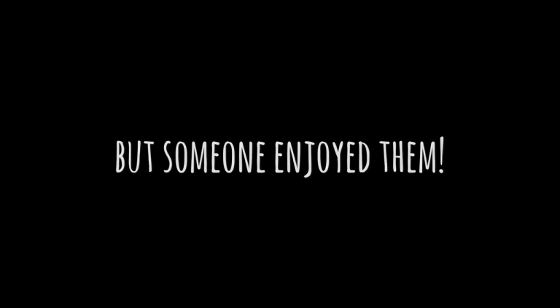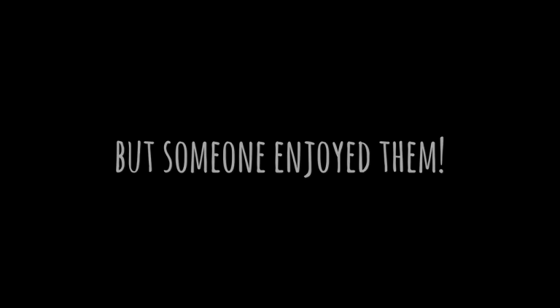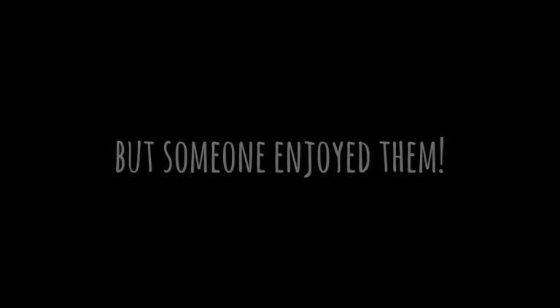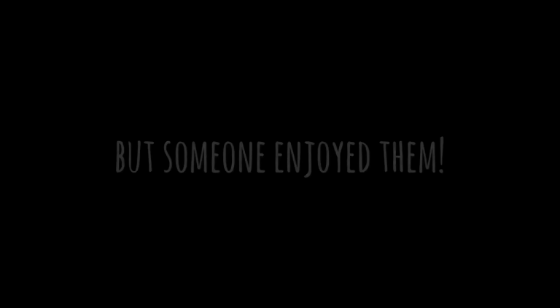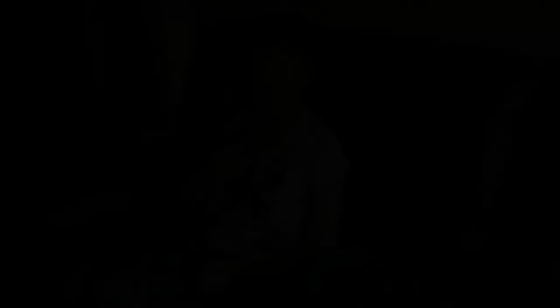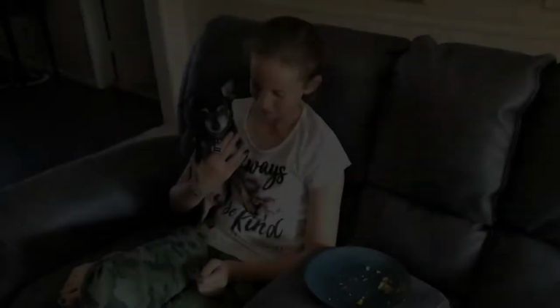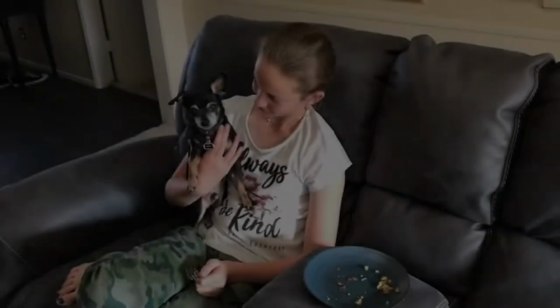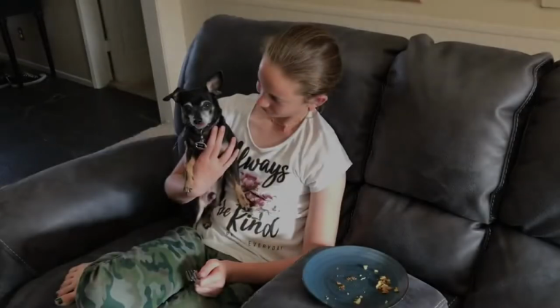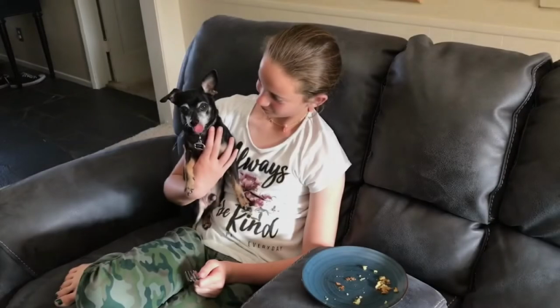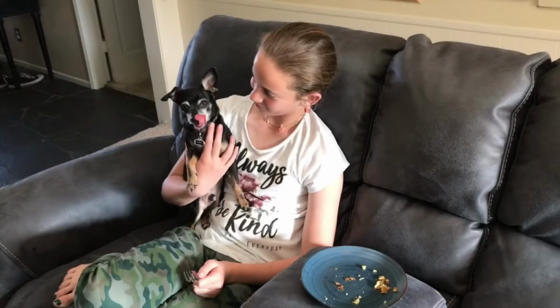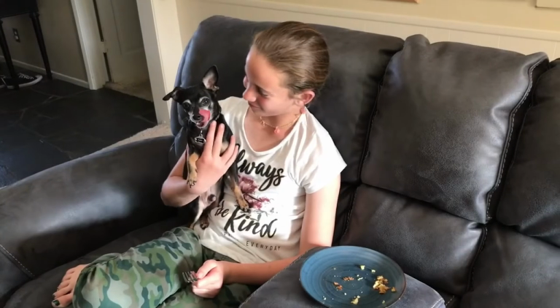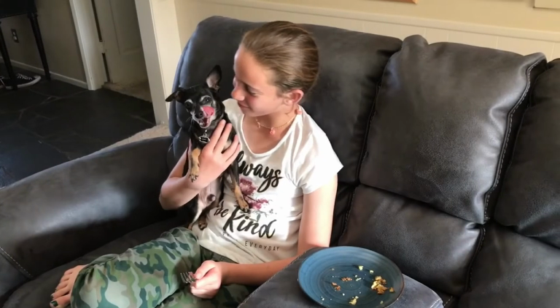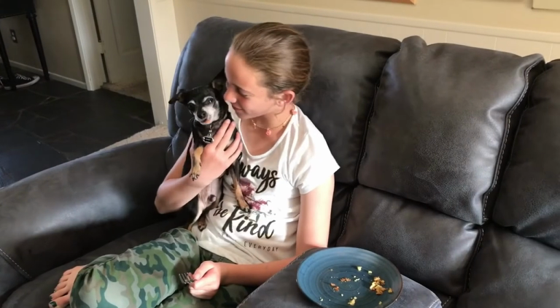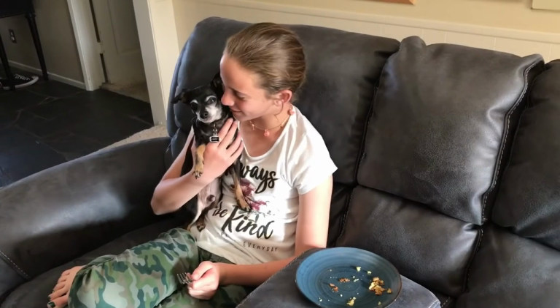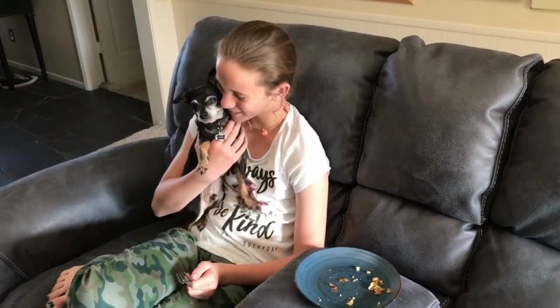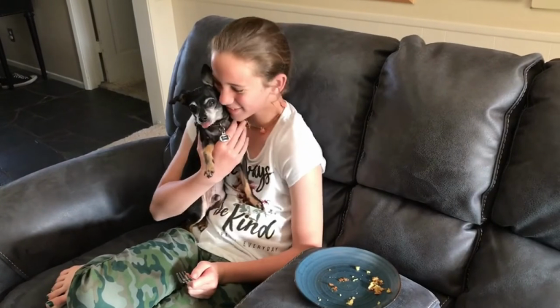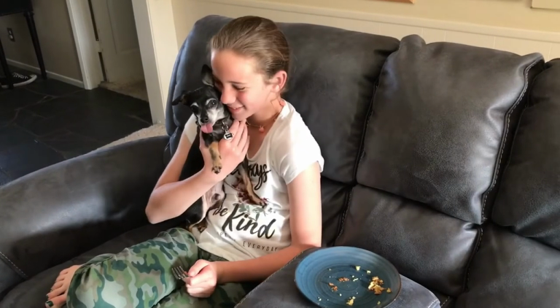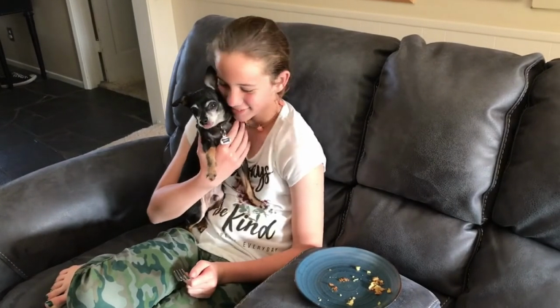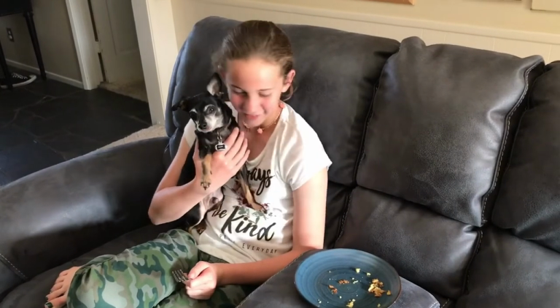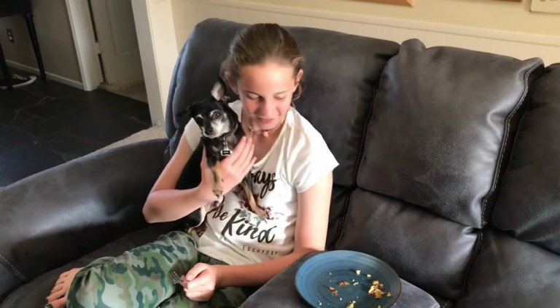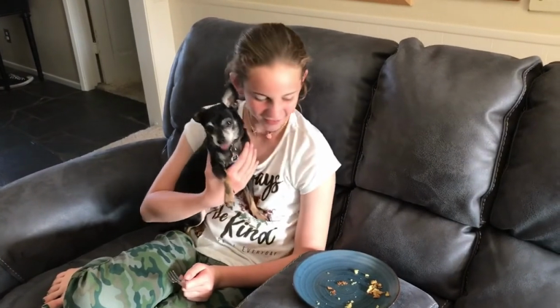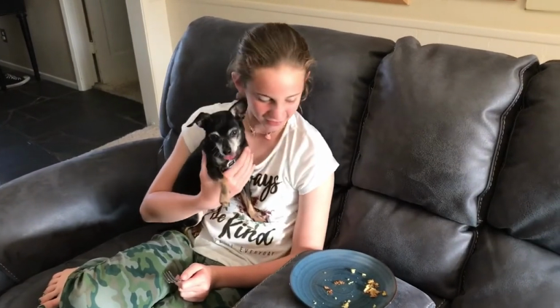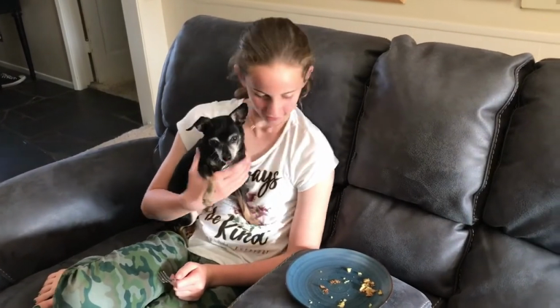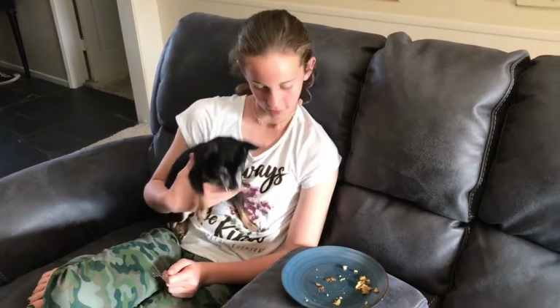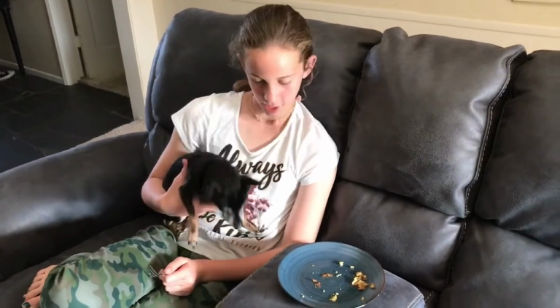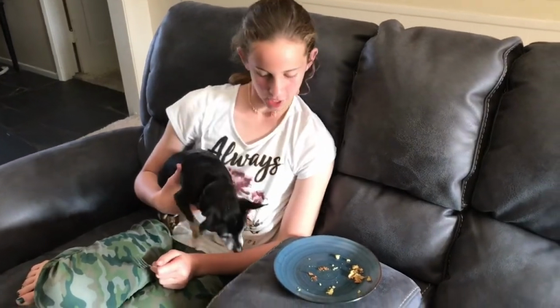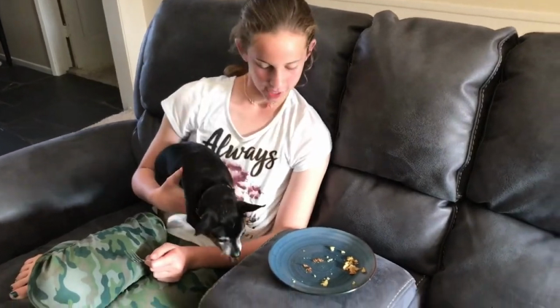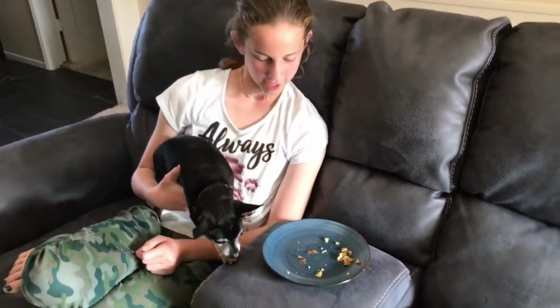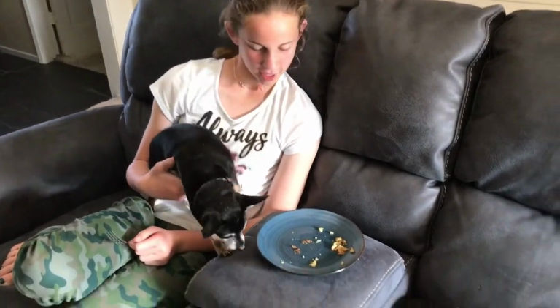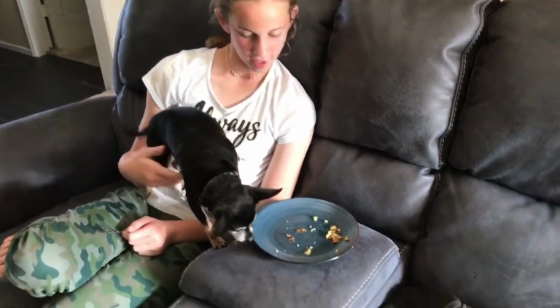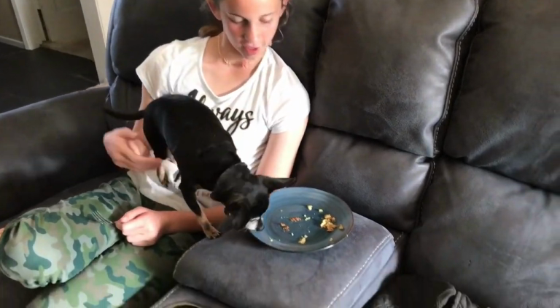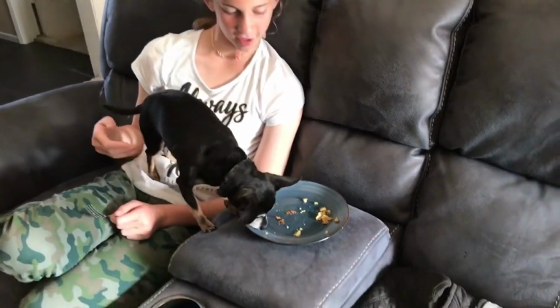Okay, Comet, you want some popover, buddy? Who wants some popover? There you go, buddy.